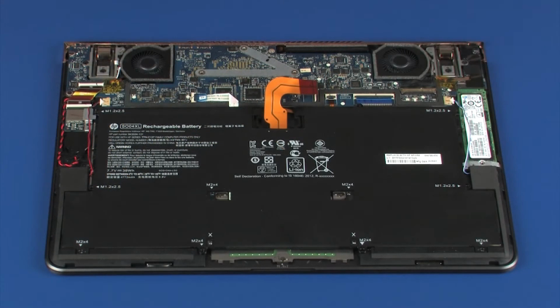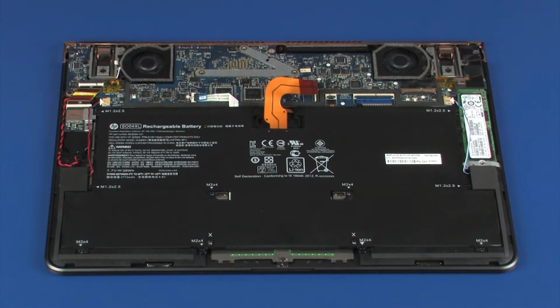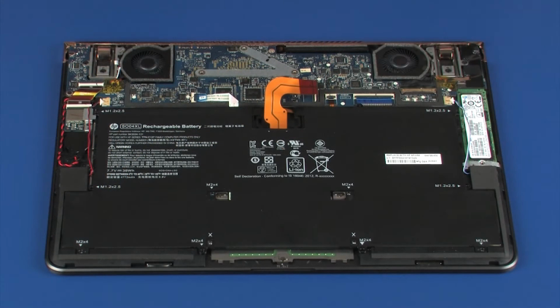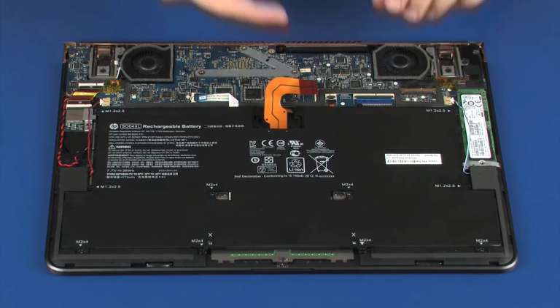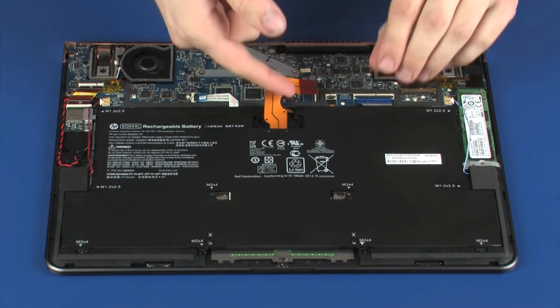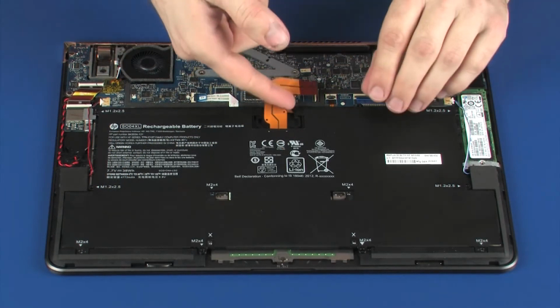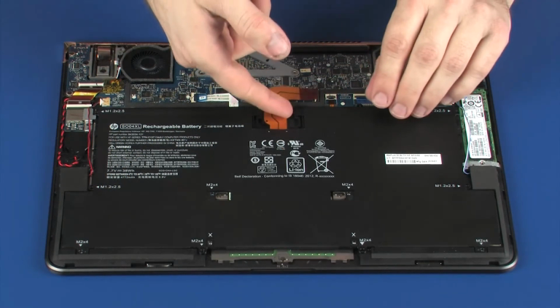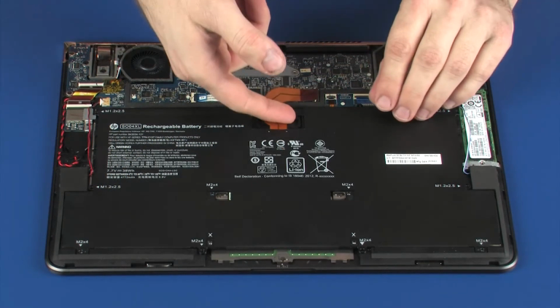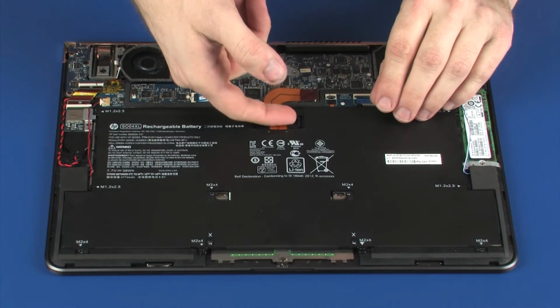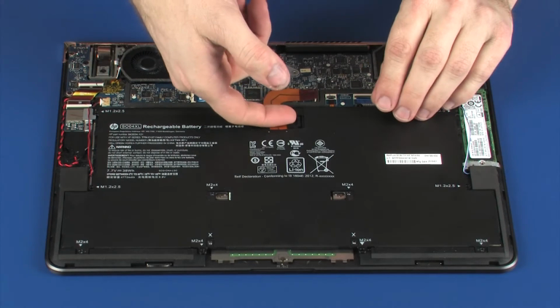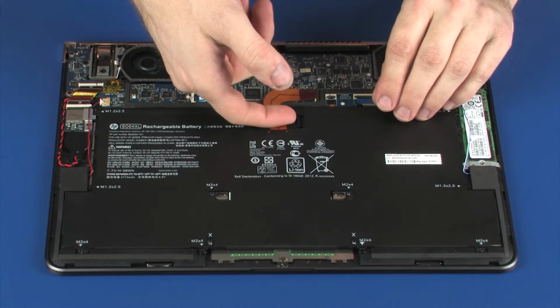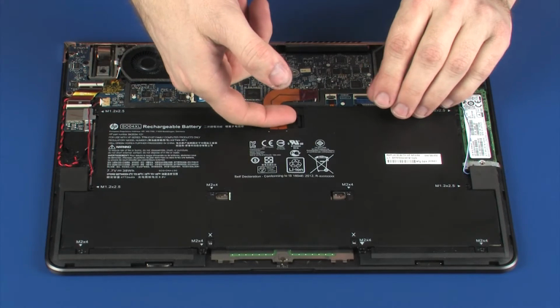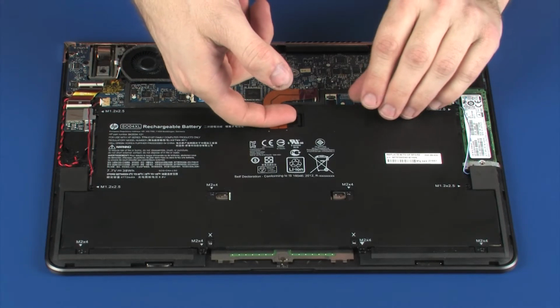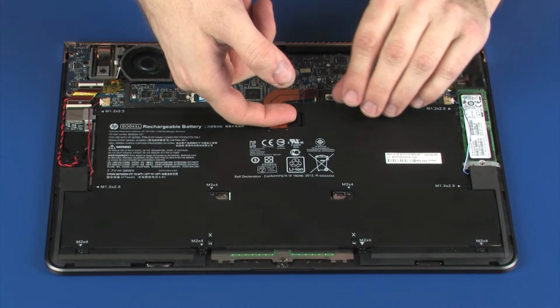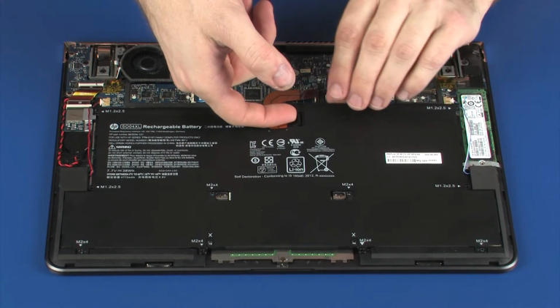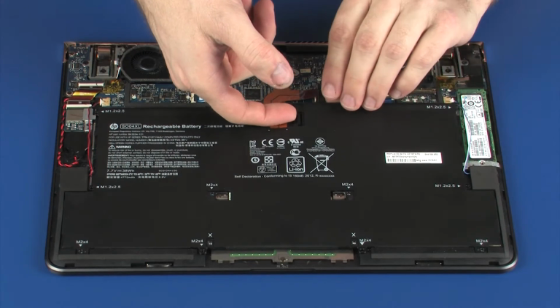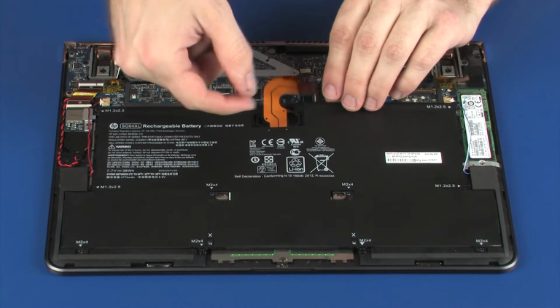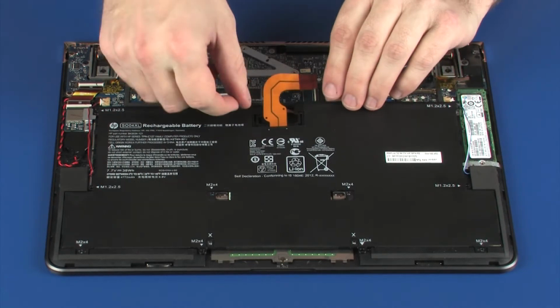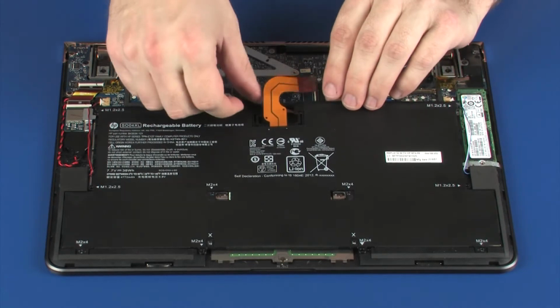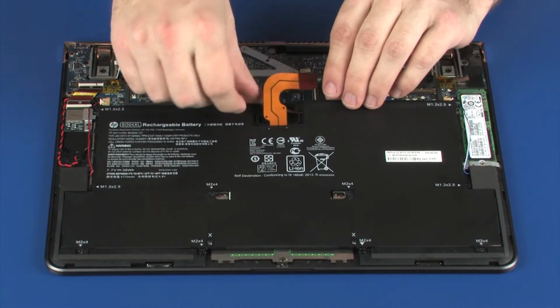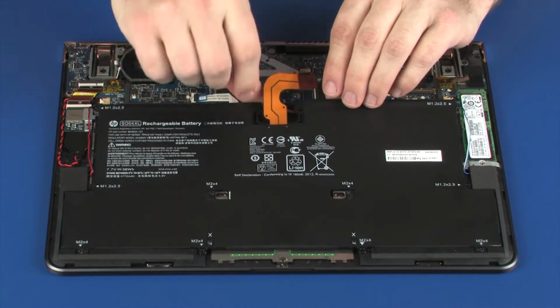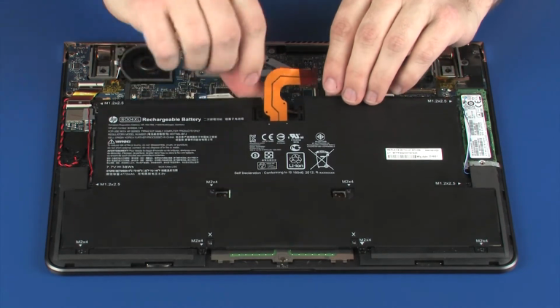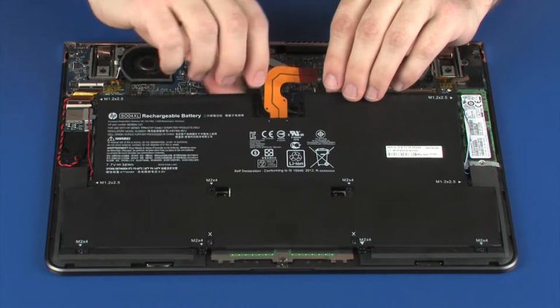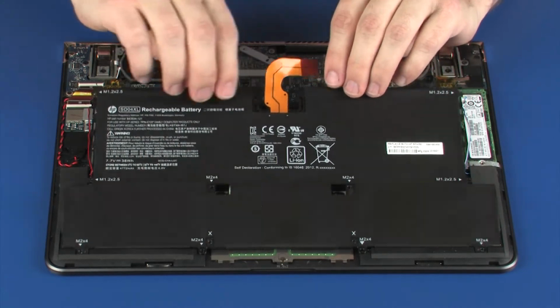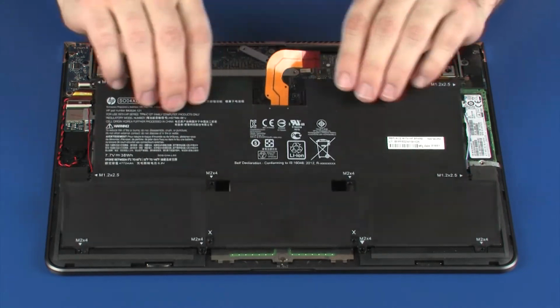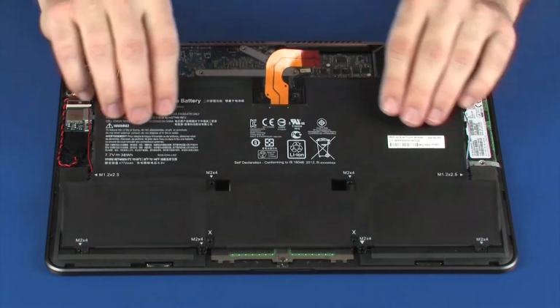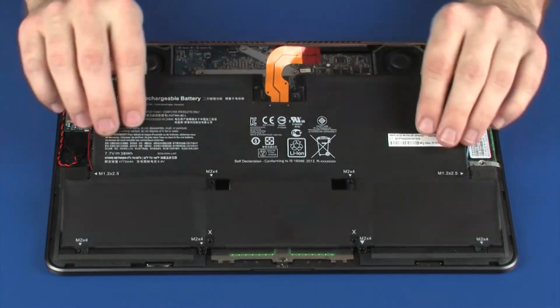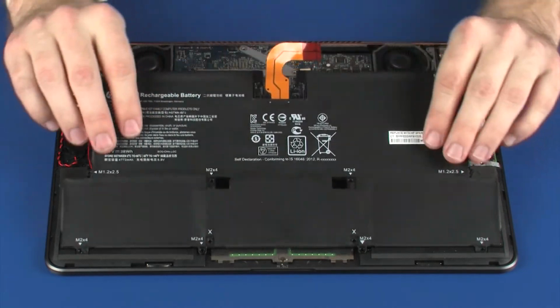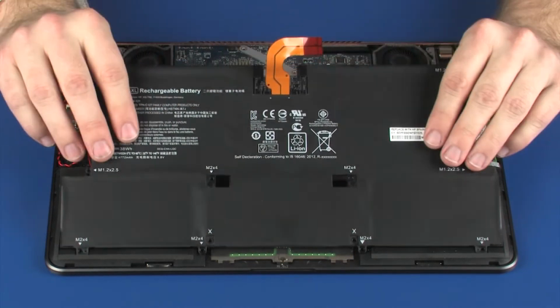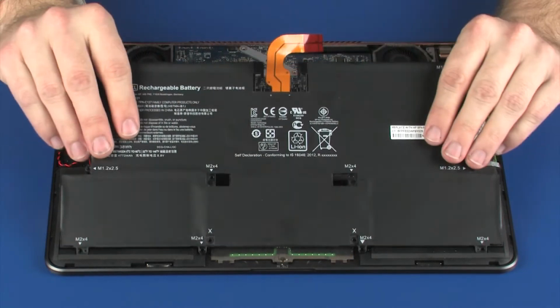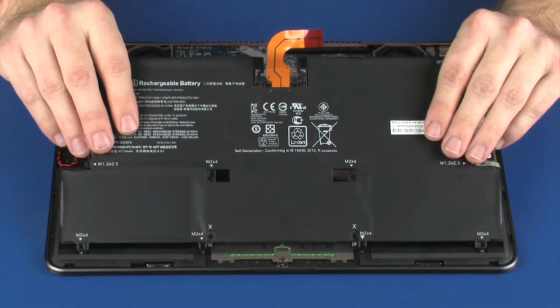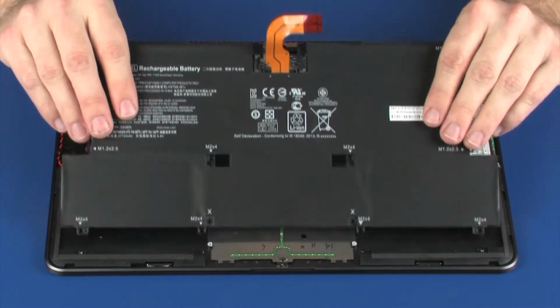Using both hands, lift the battery off of the alignment pins on the top cover and remove.